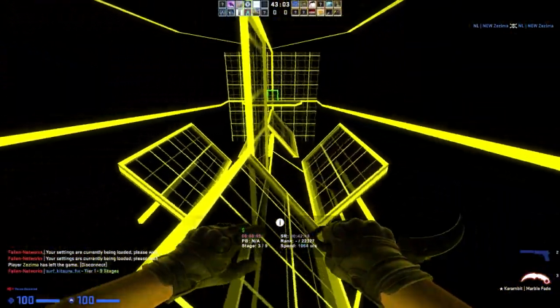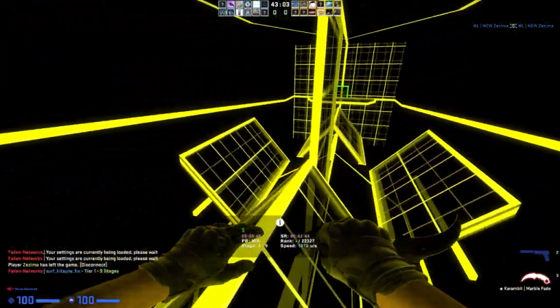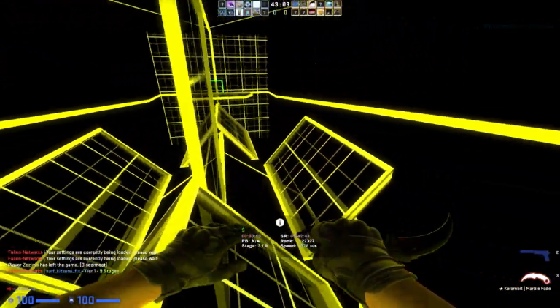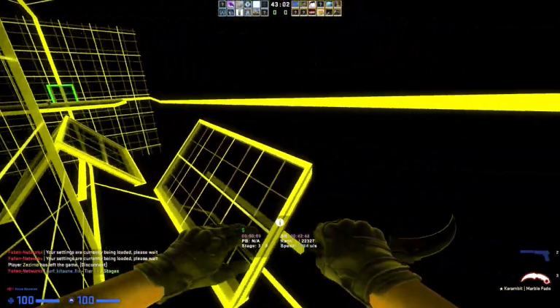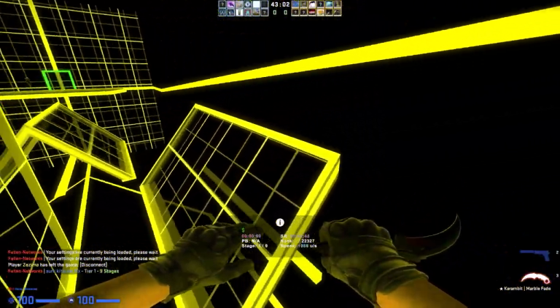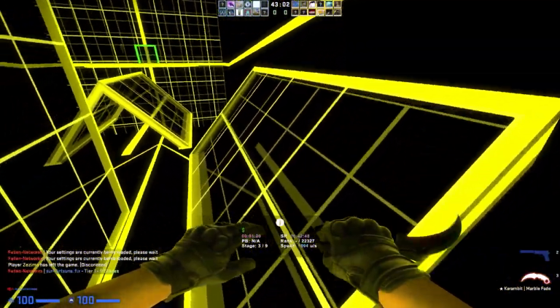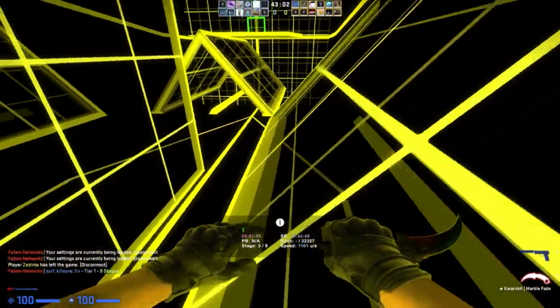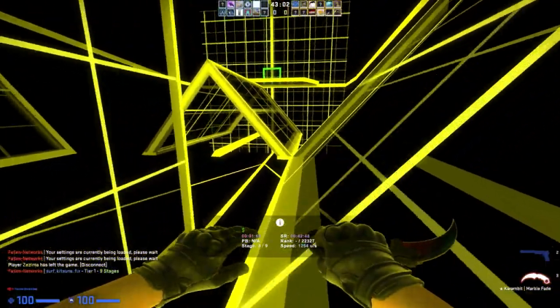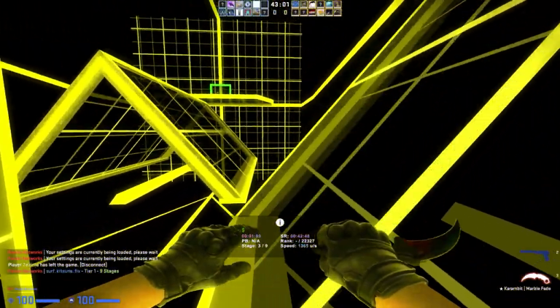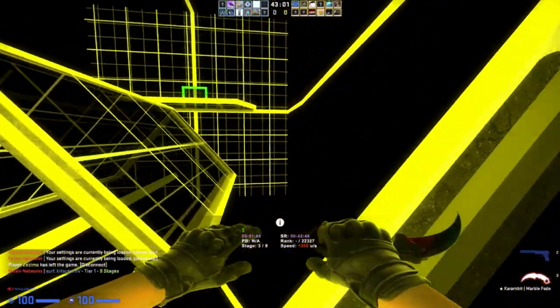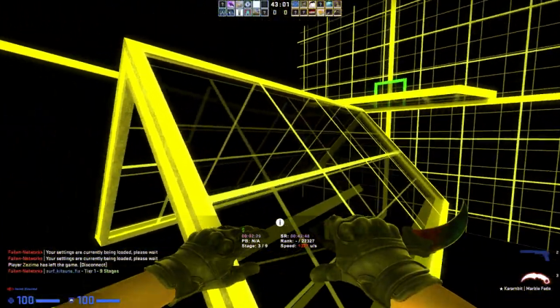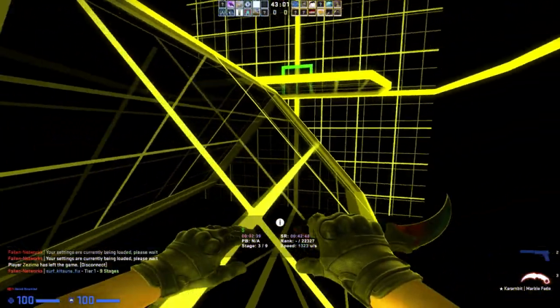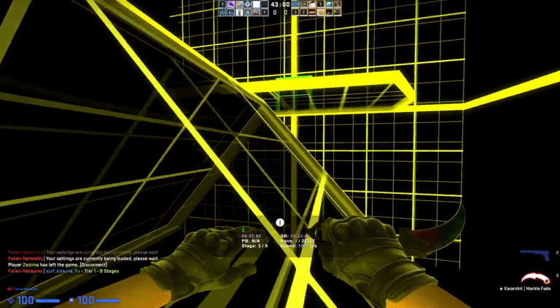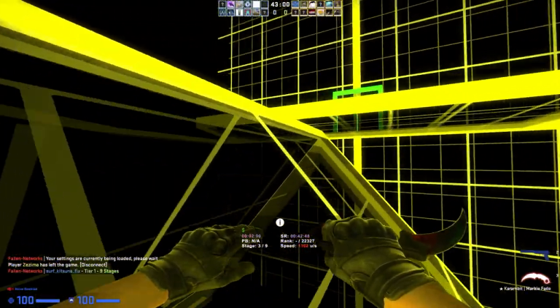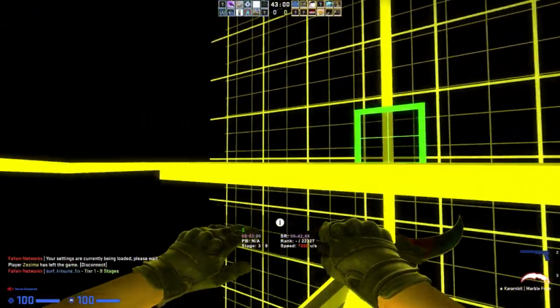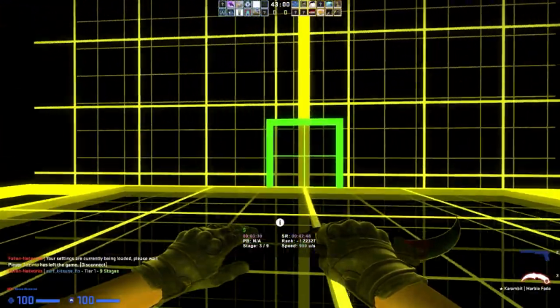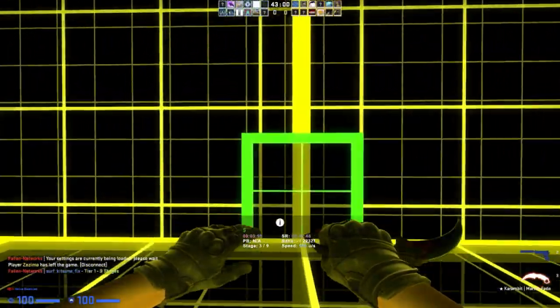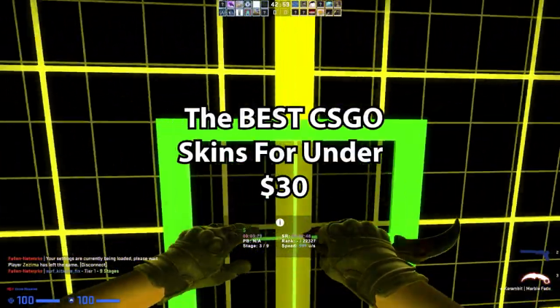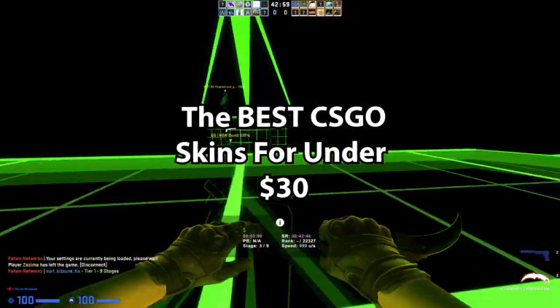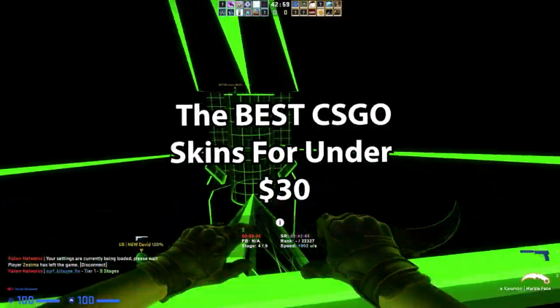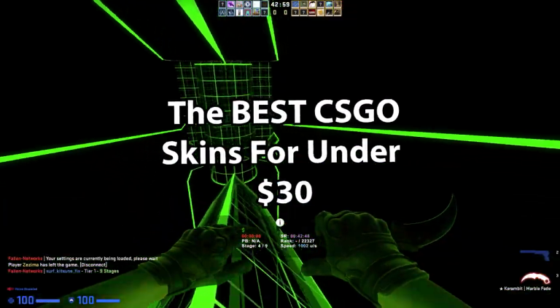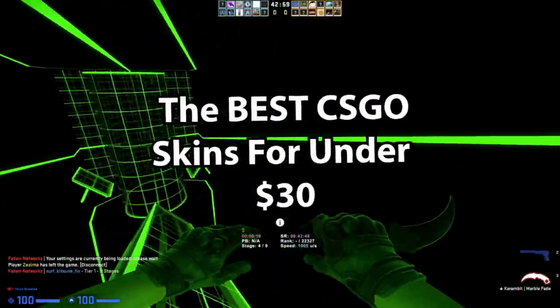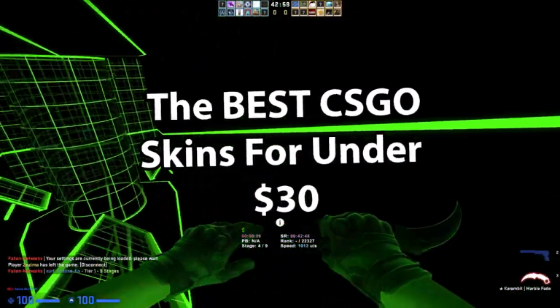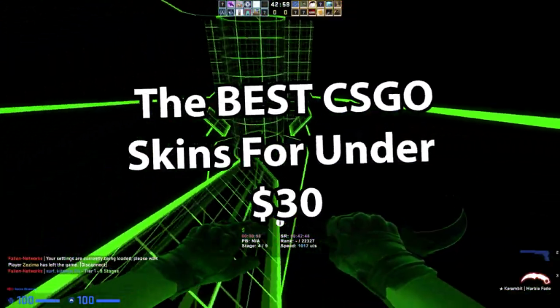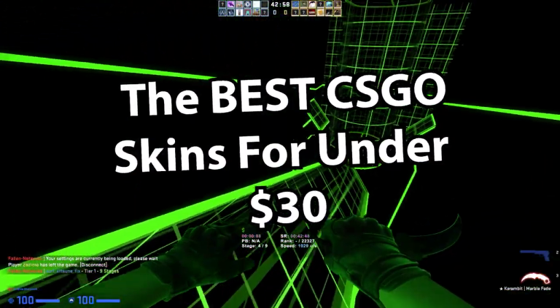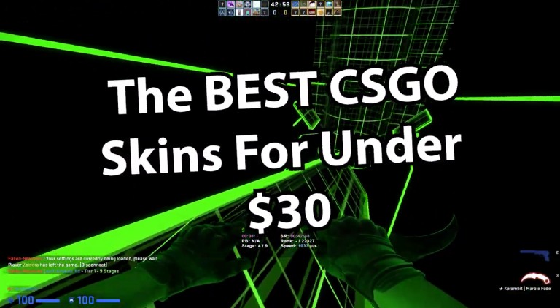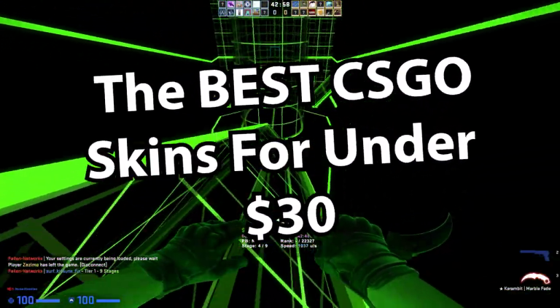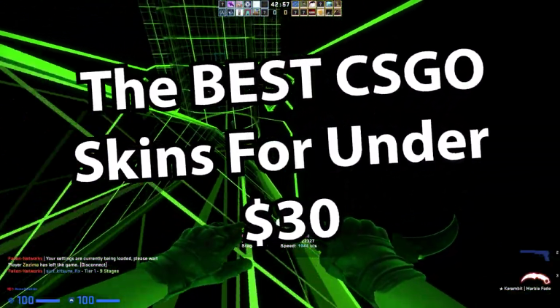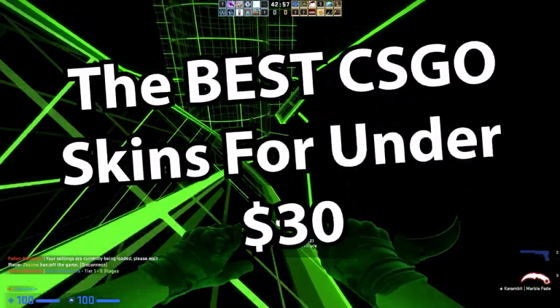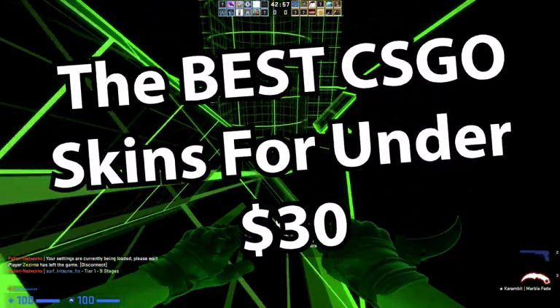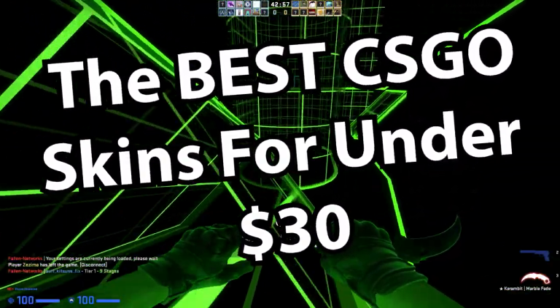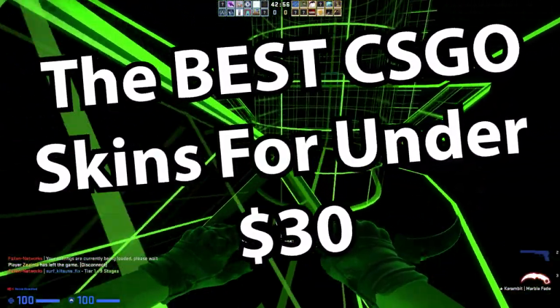What's up guys? It's Turbo here and welcome back to a brand new video. Today we have a video on the best mid-tier CSGO skins in the game for under $30.